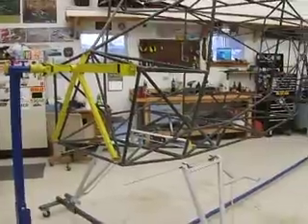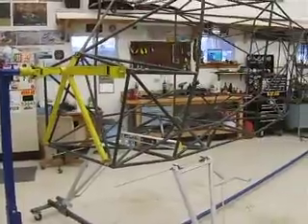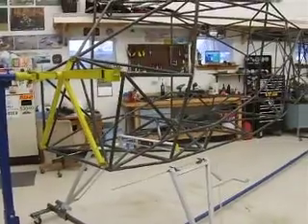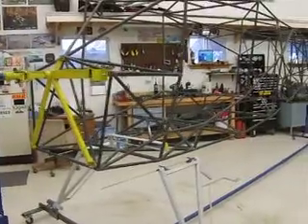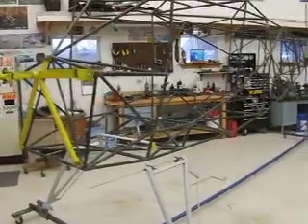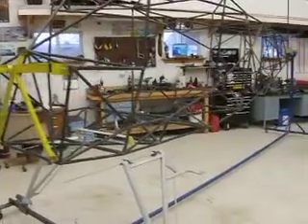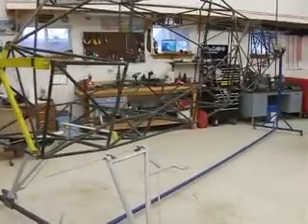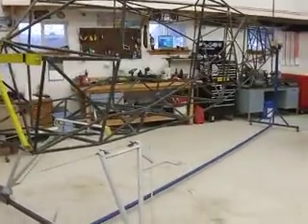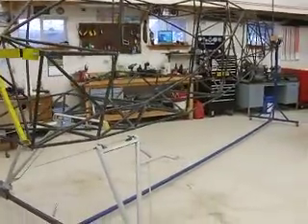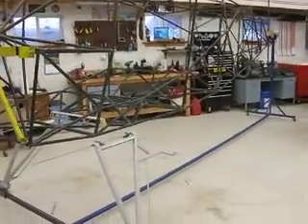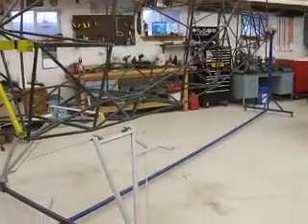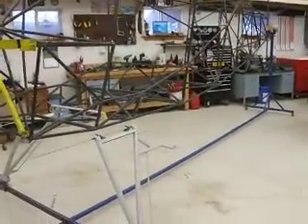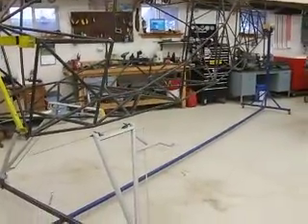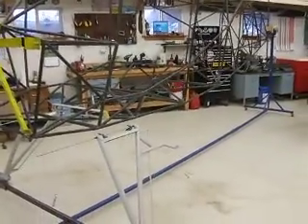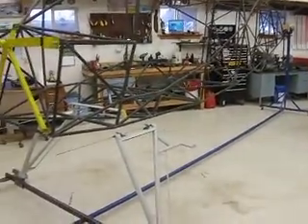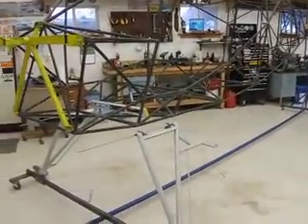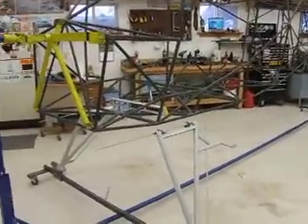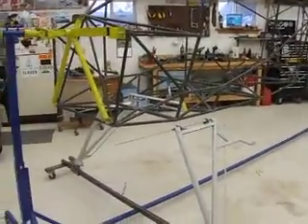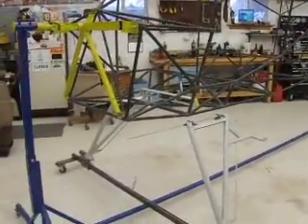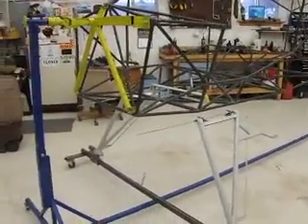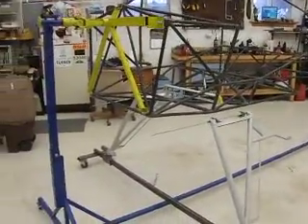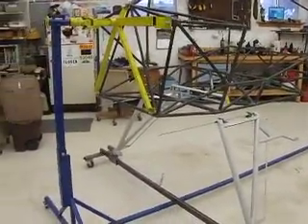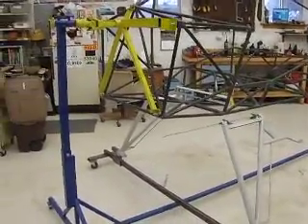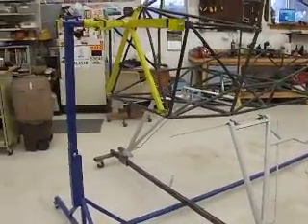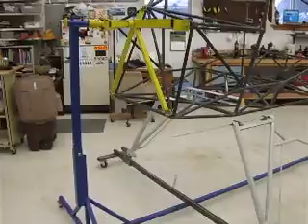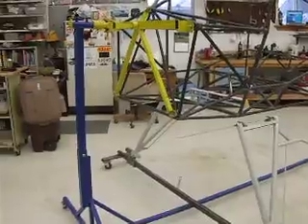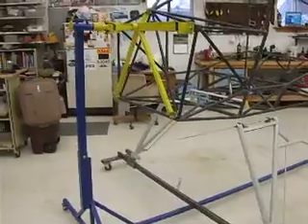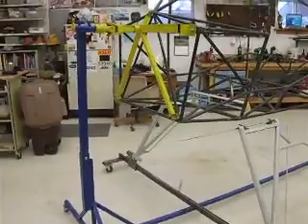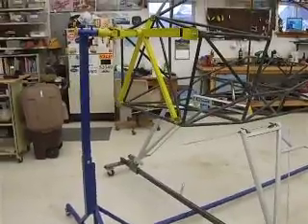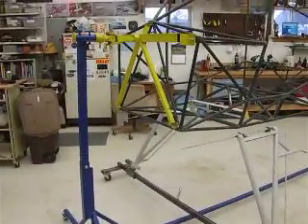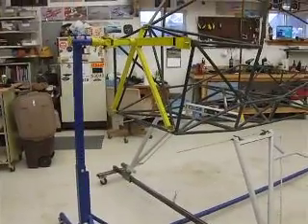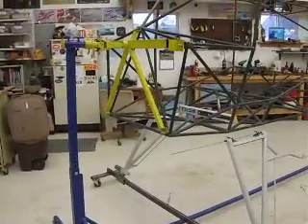Here's the latest in my Bearhawk saga. It's actually a modification to my fuselage rotisserie that I've got going on here.